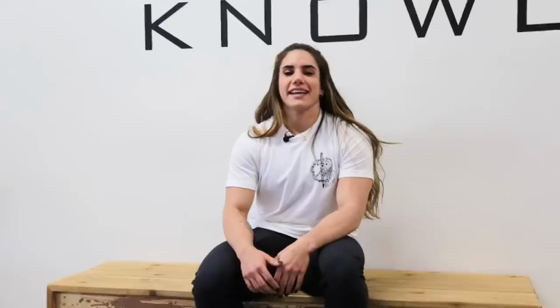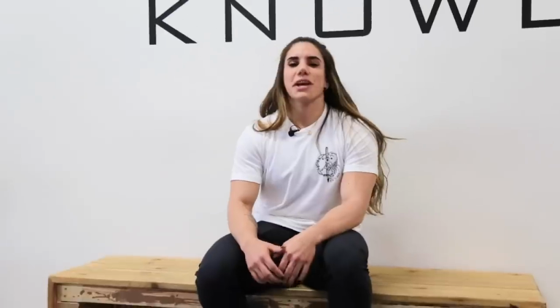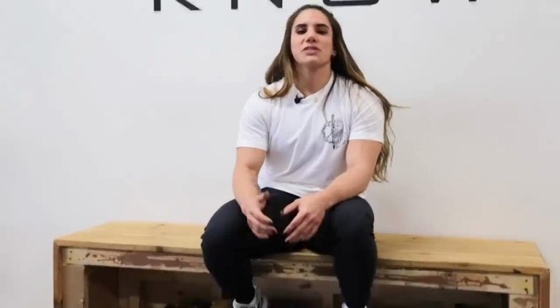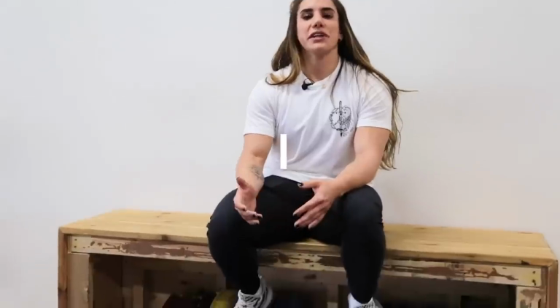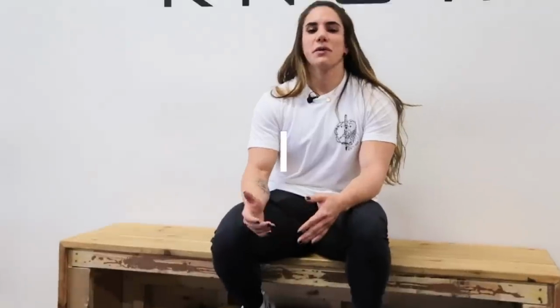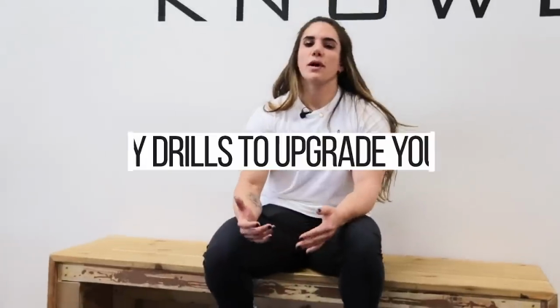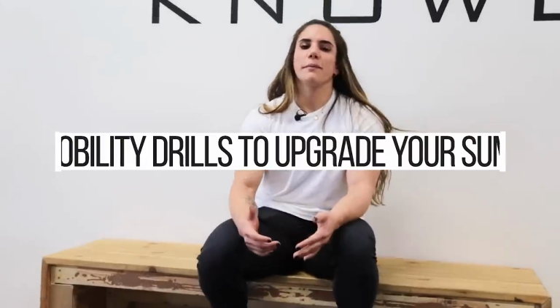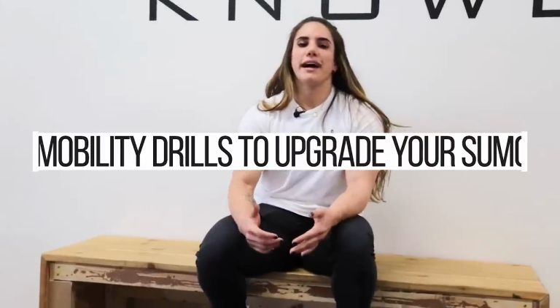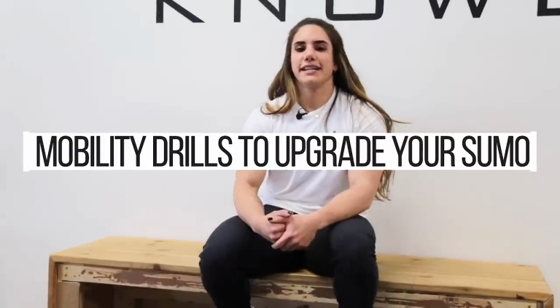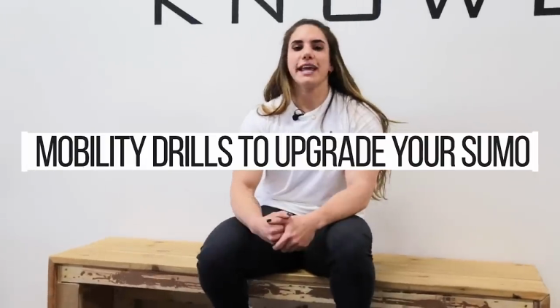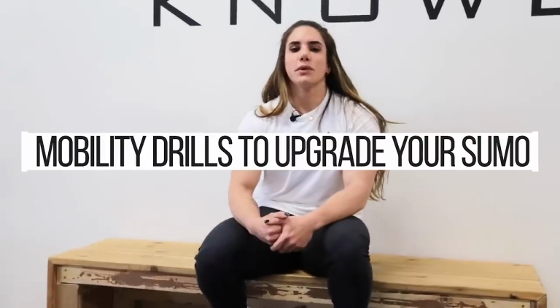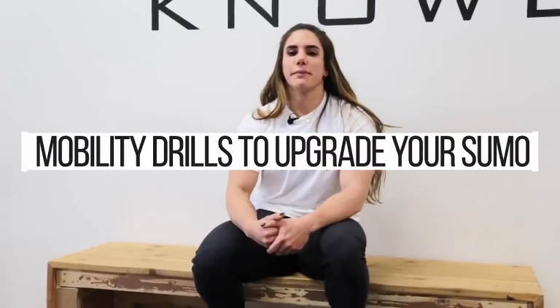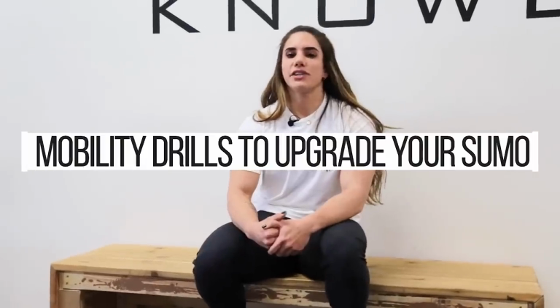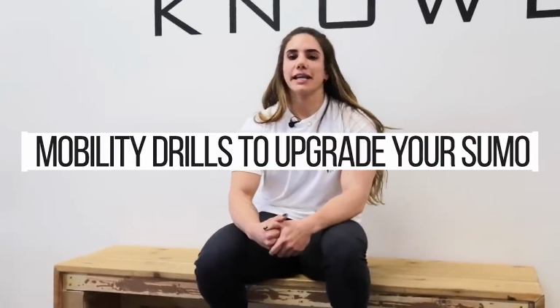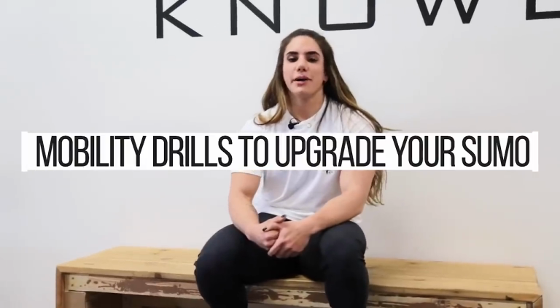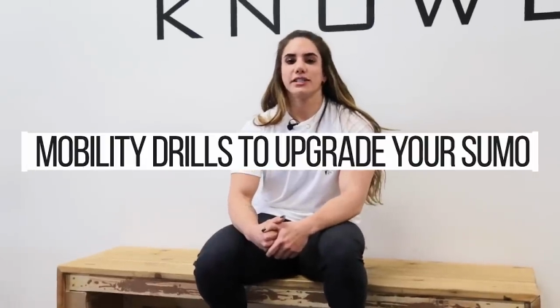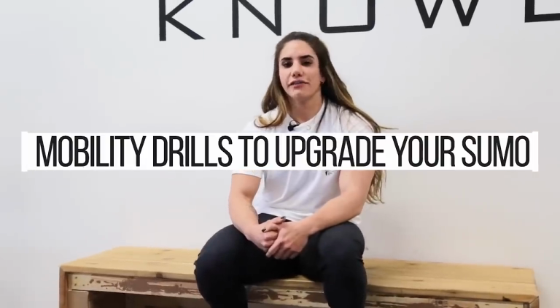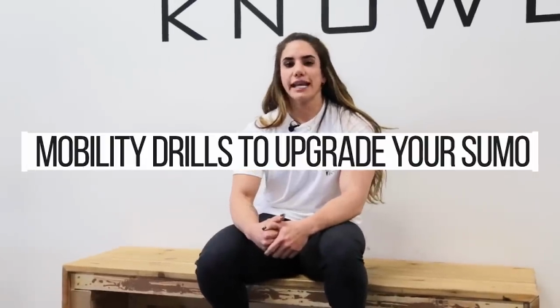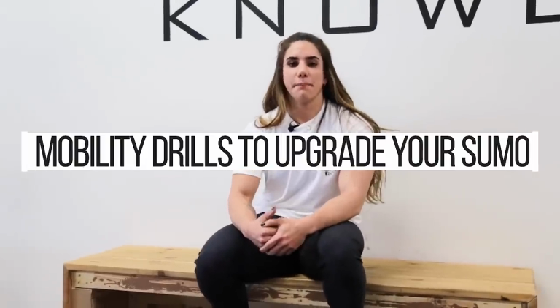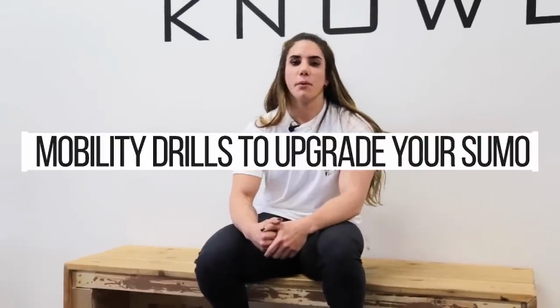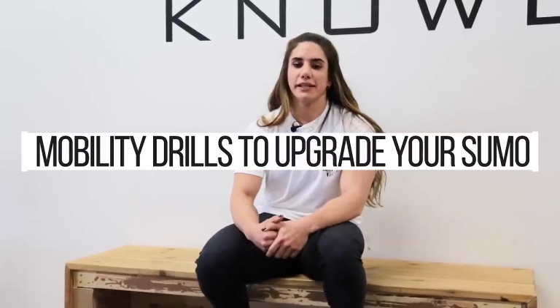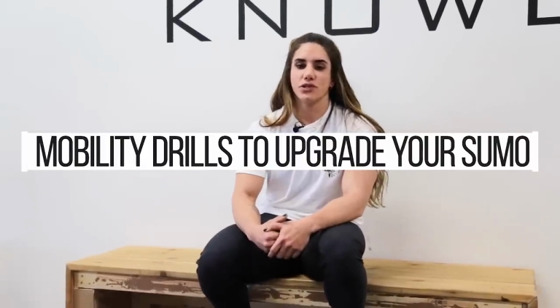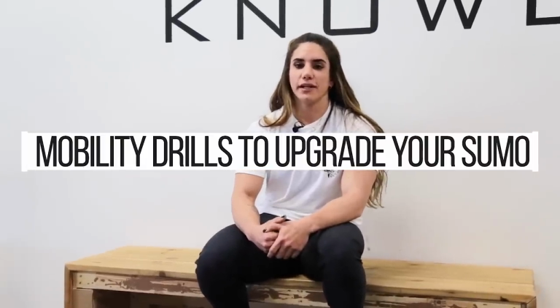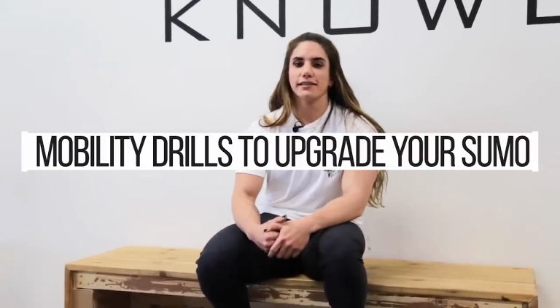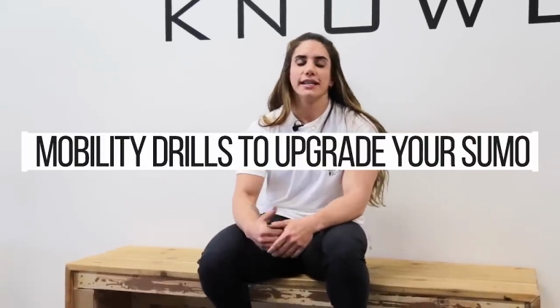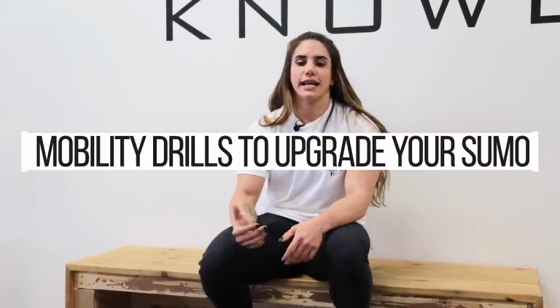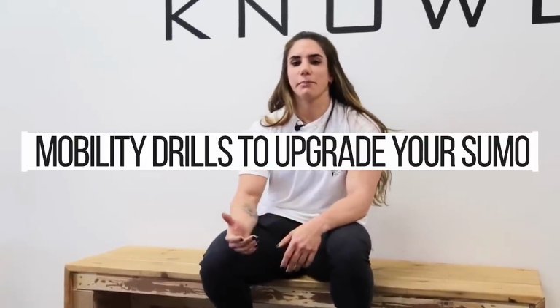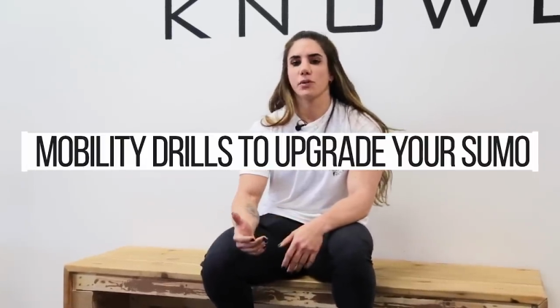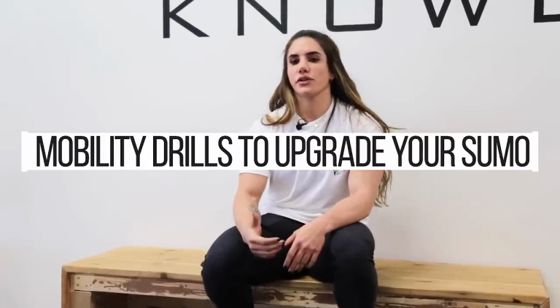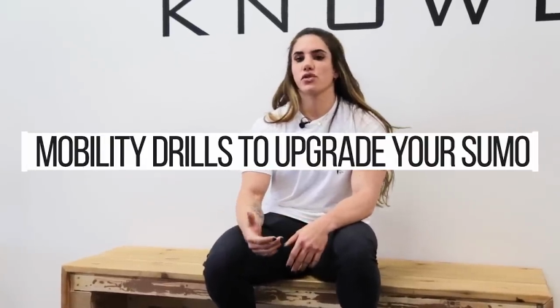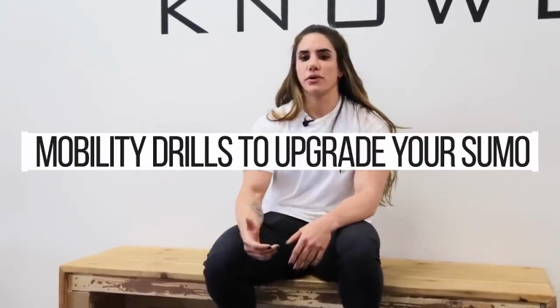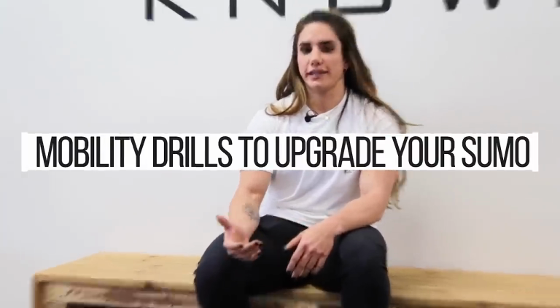Hey, what's going on? Welcome back. Today we're going to be talking about different hip mobility drills to help you with your sumo deadlift.